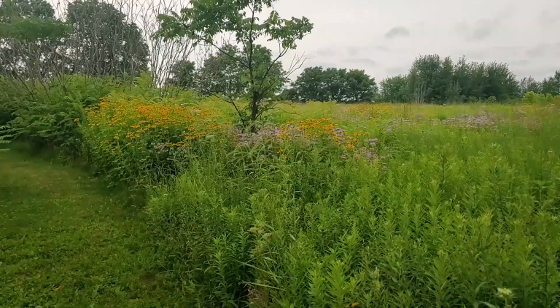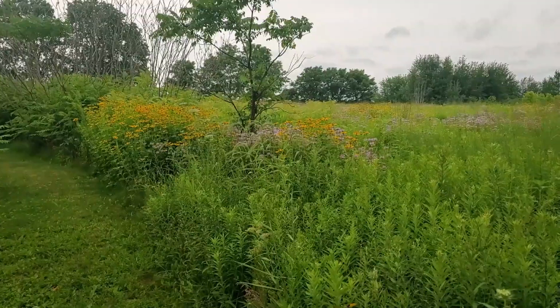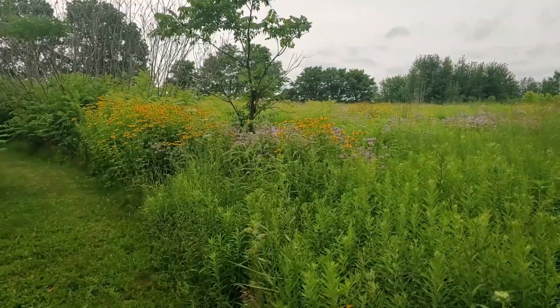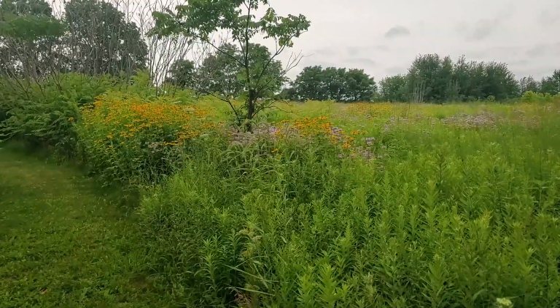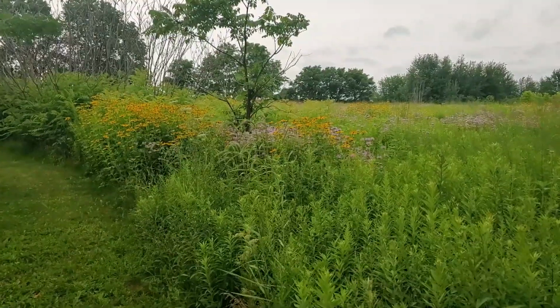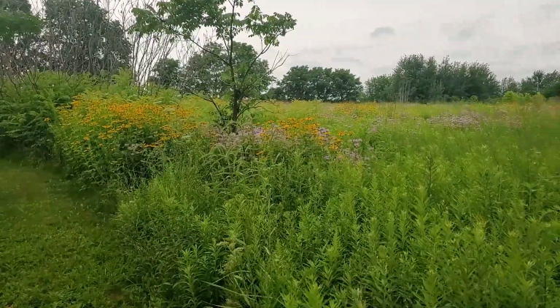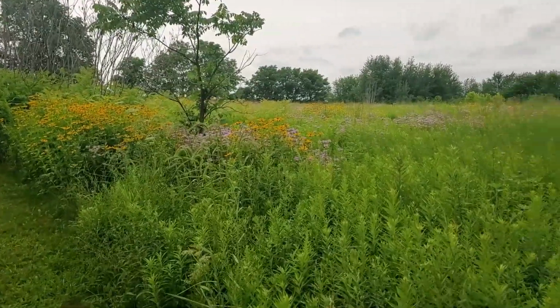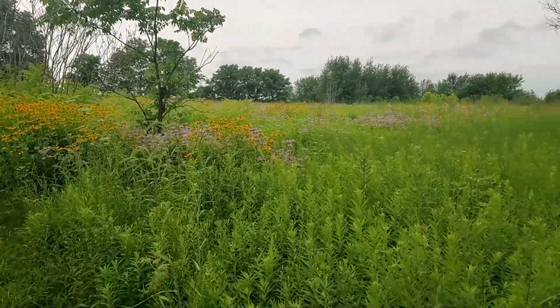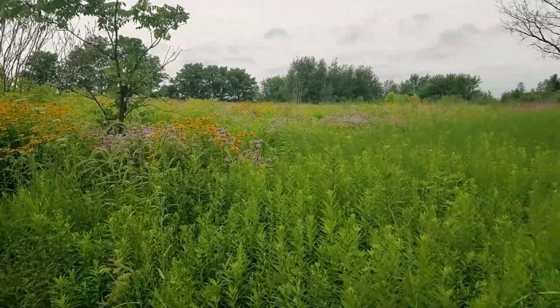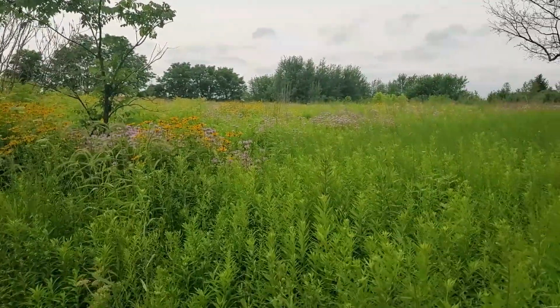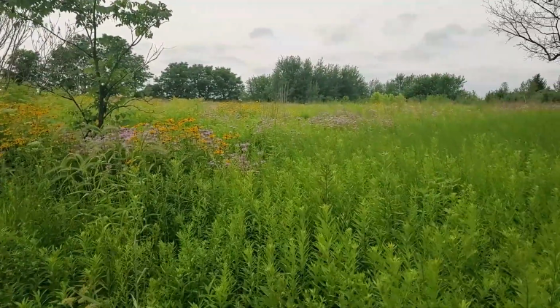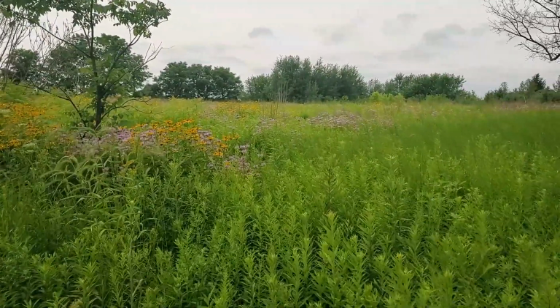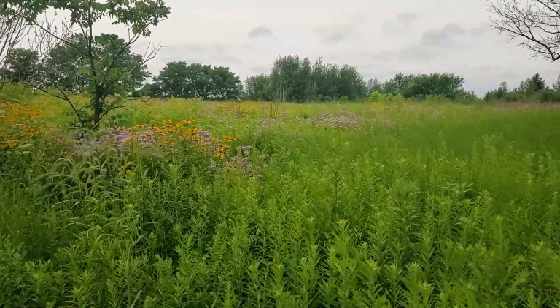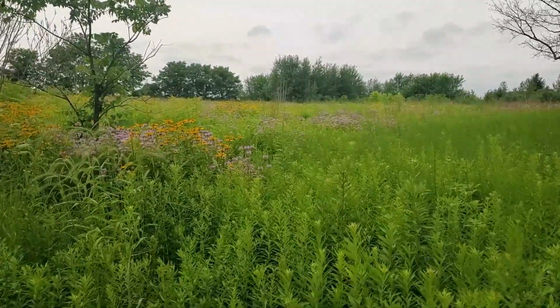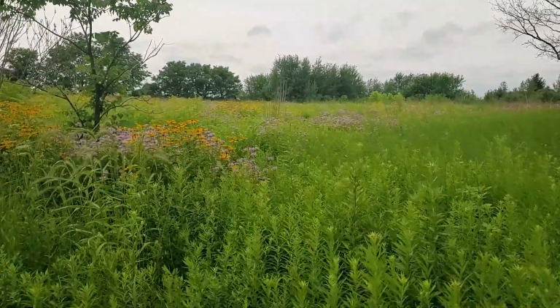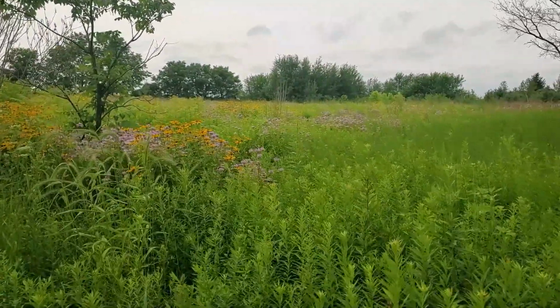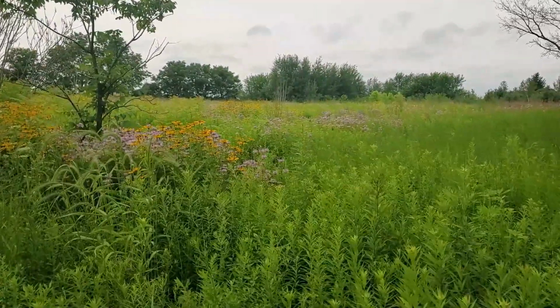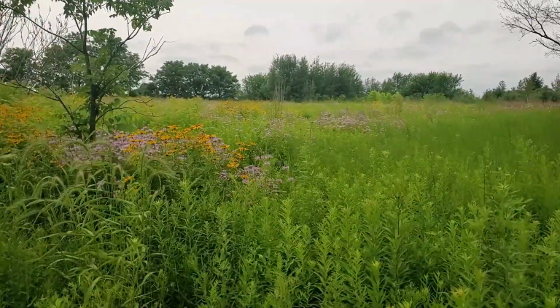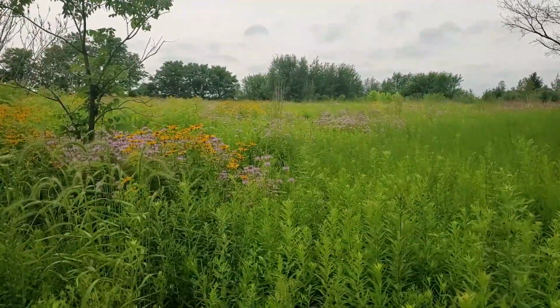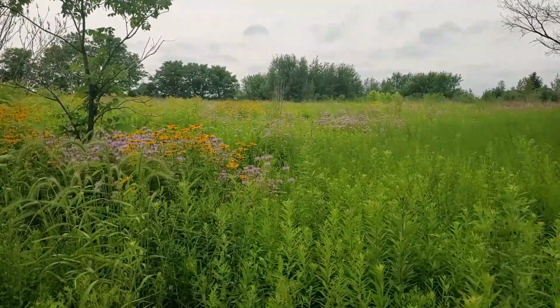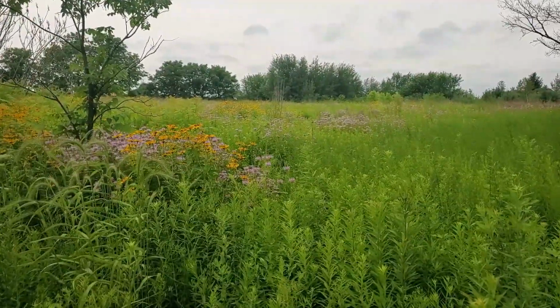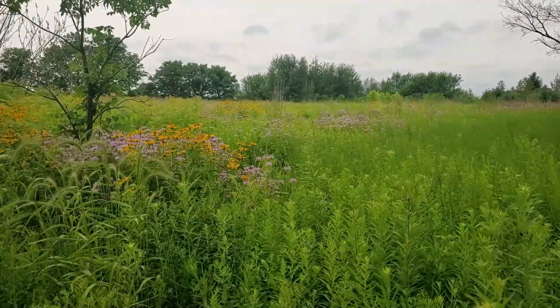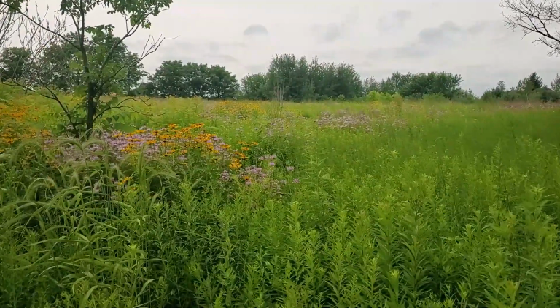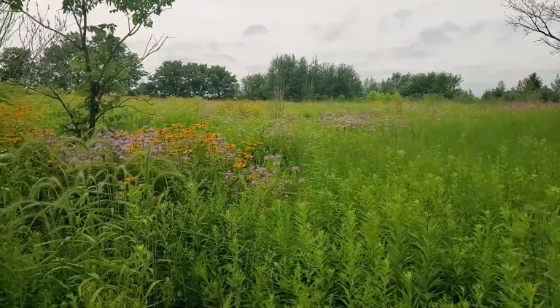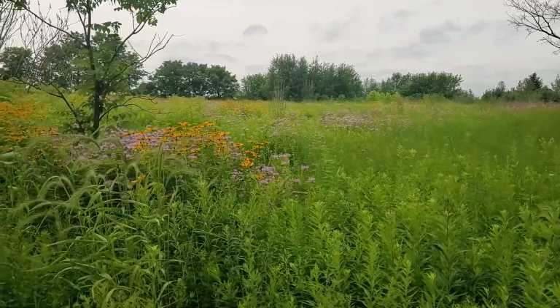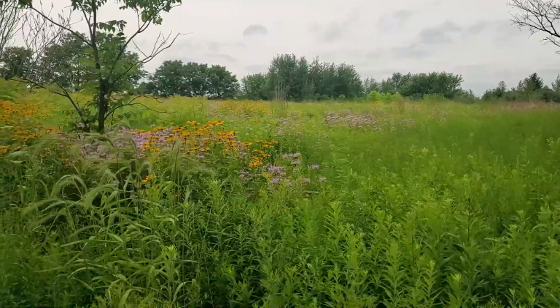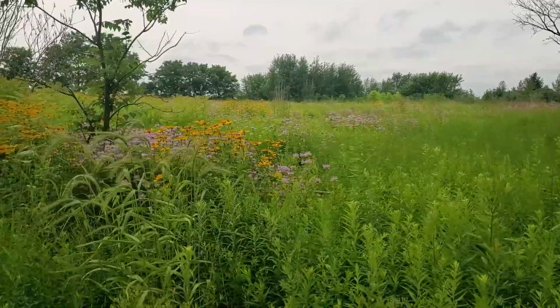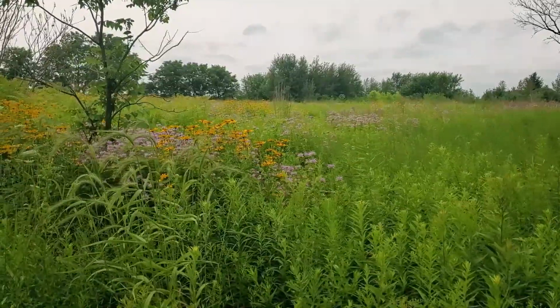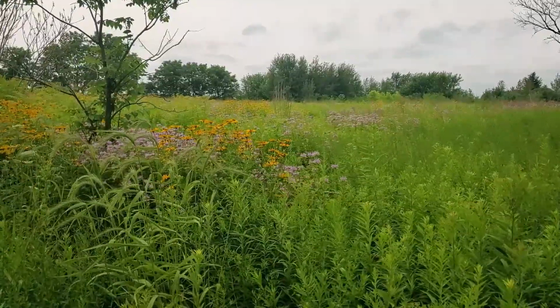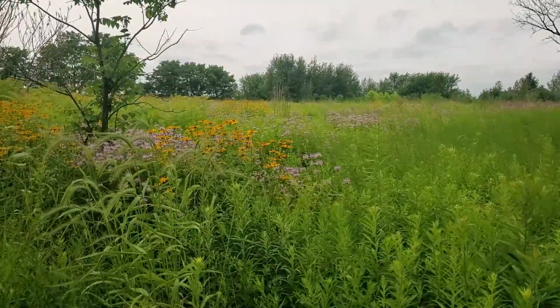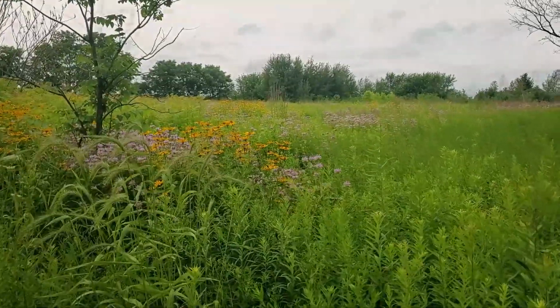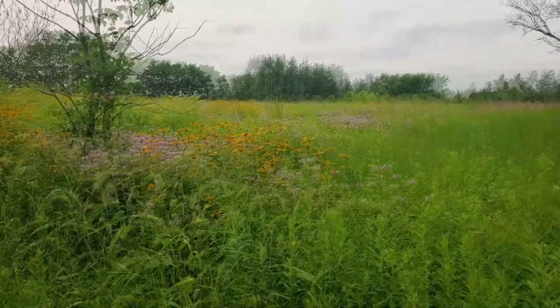We really have hit our peak bloom, at least our peak summer bloom, on the meadow here. We'll do a walk-through and see.